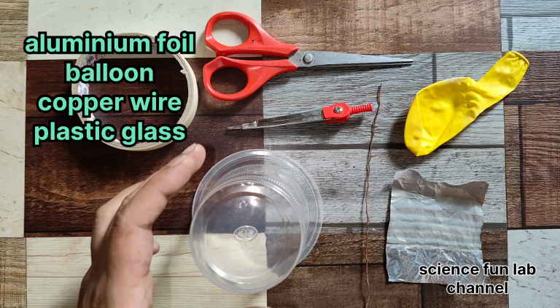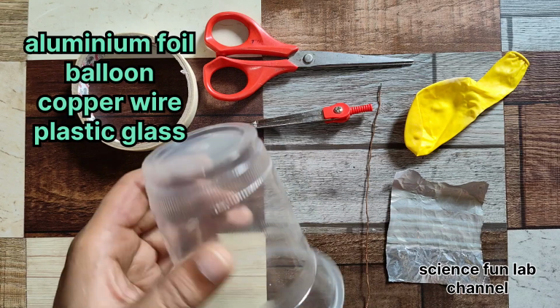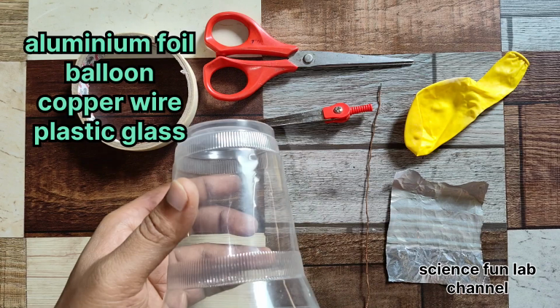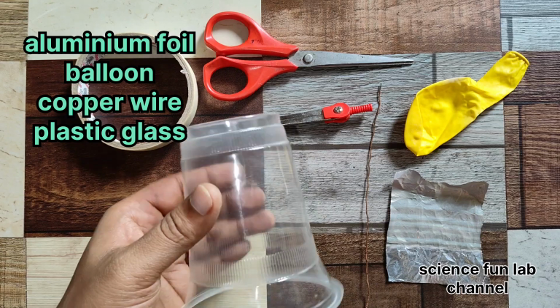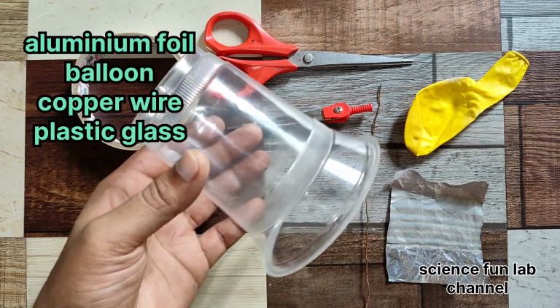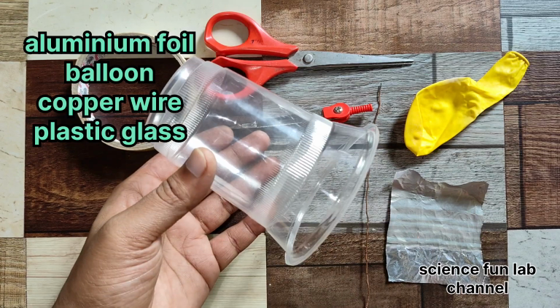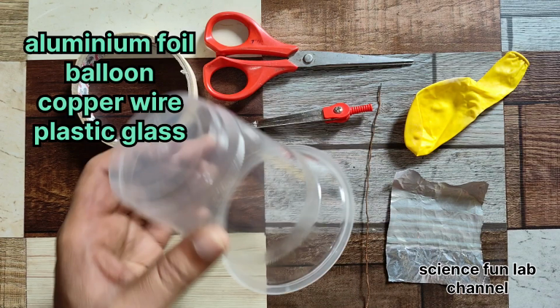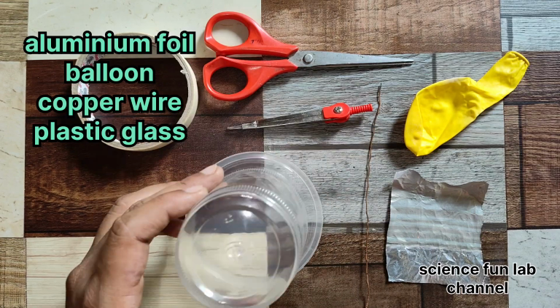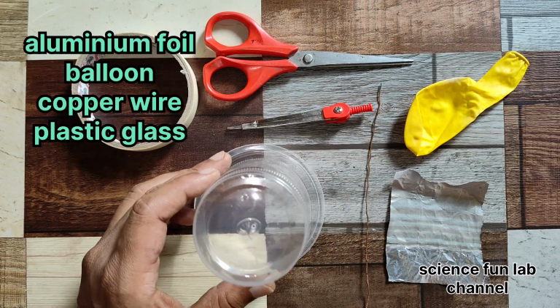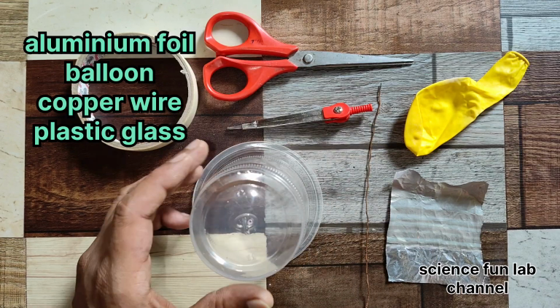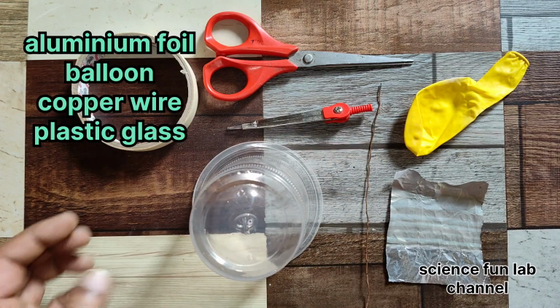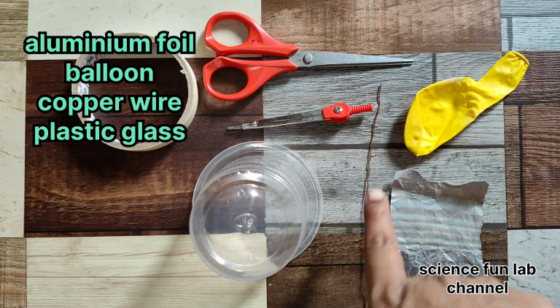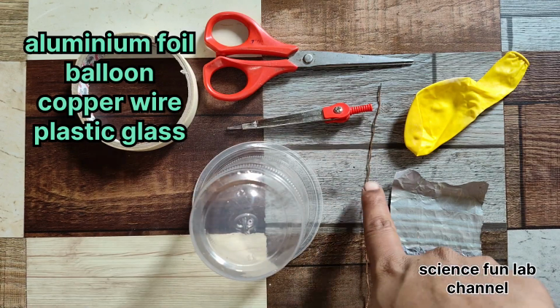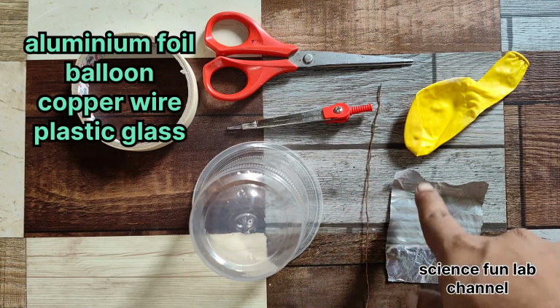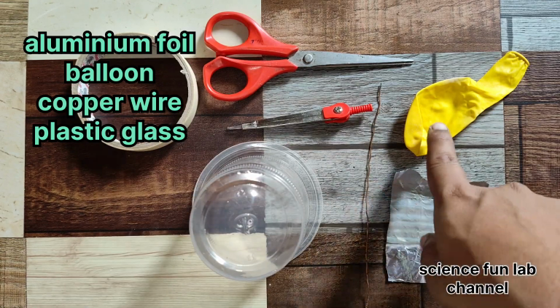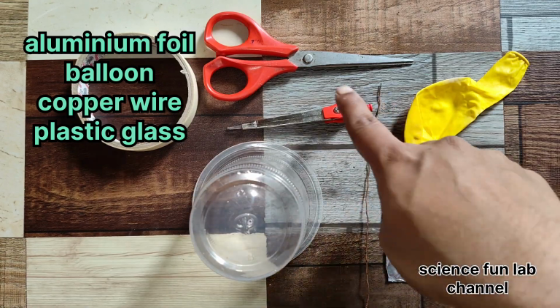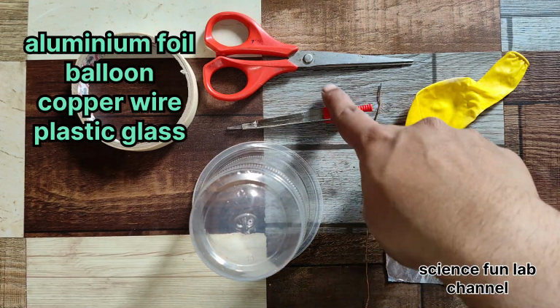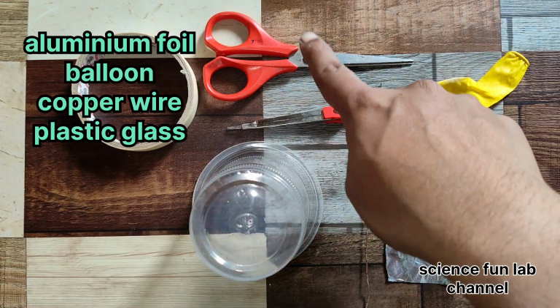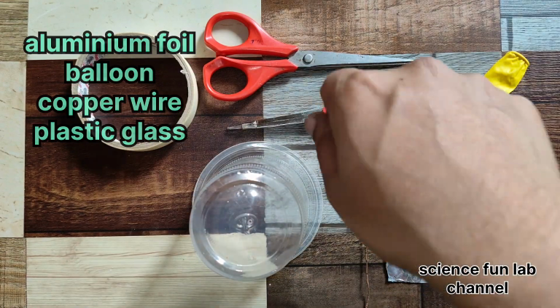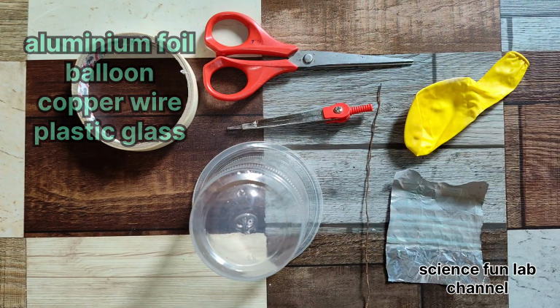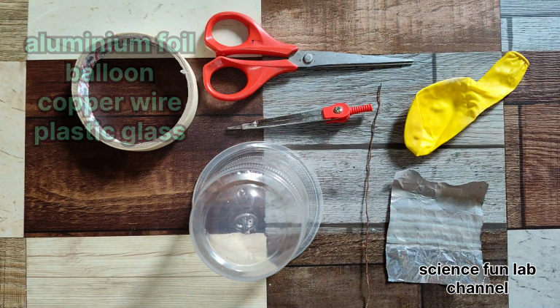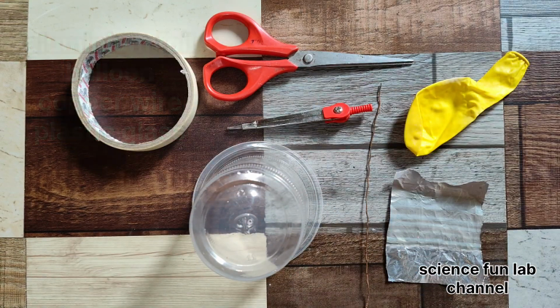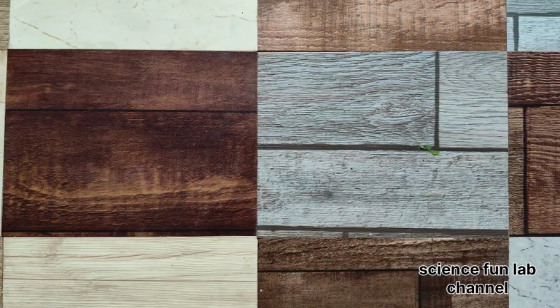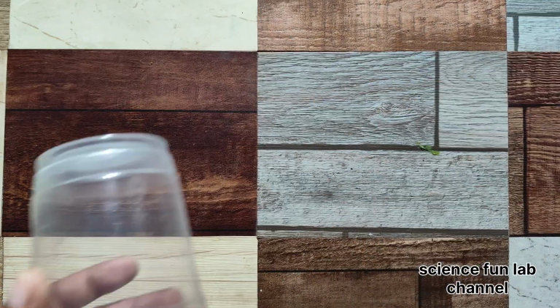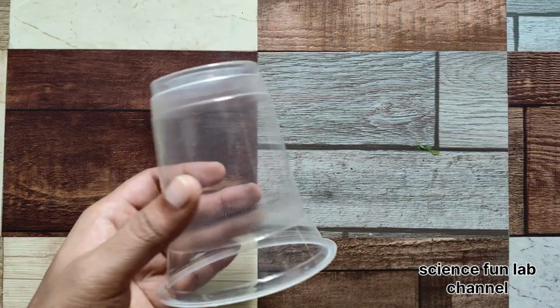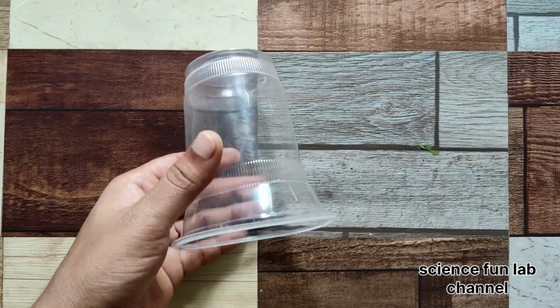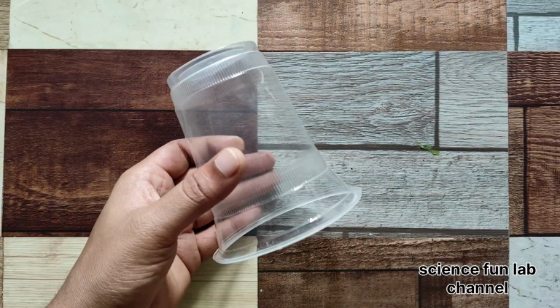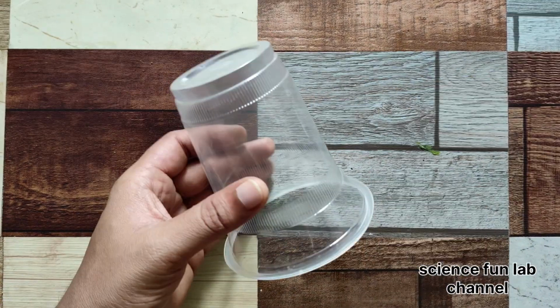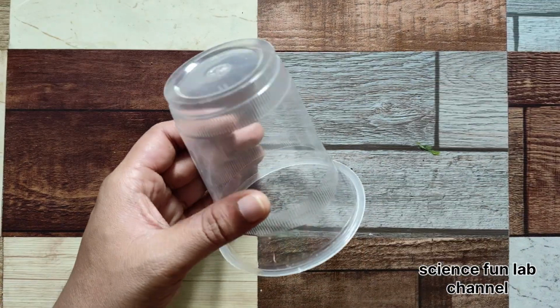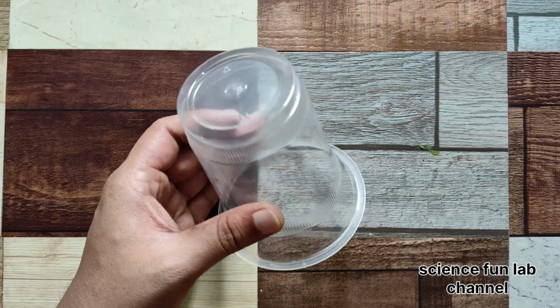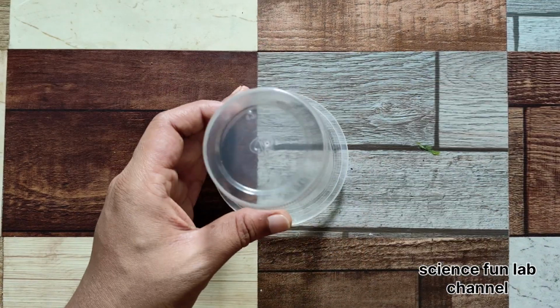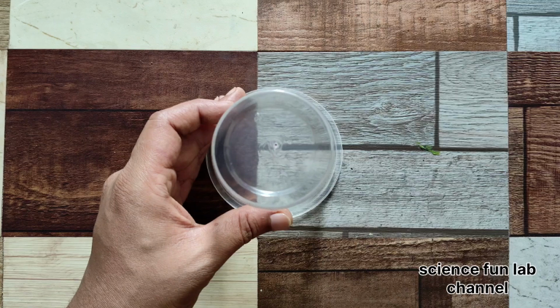Required materials for the electroscope: plastic glass, aluminium foil, copper wire, tape, and scissors.